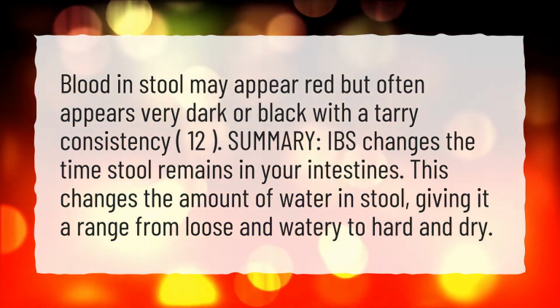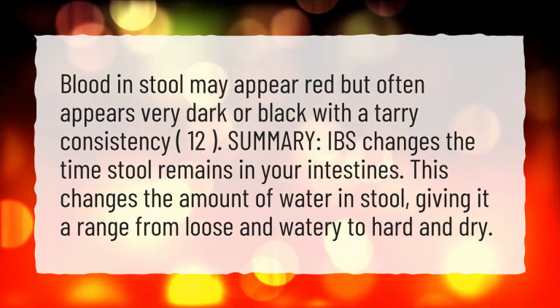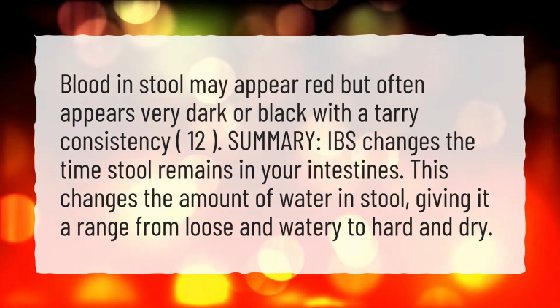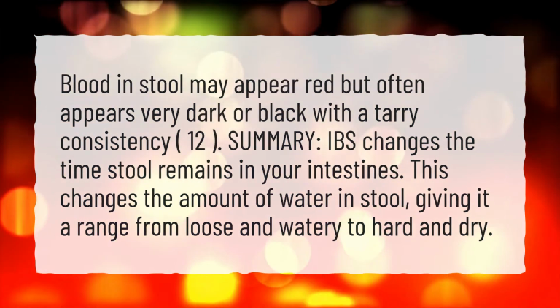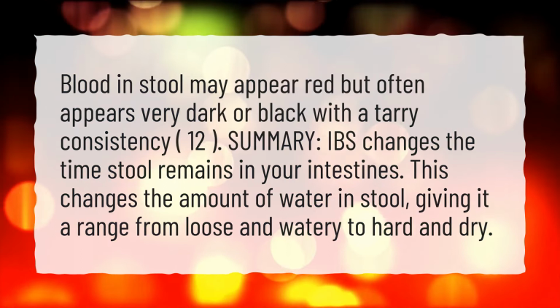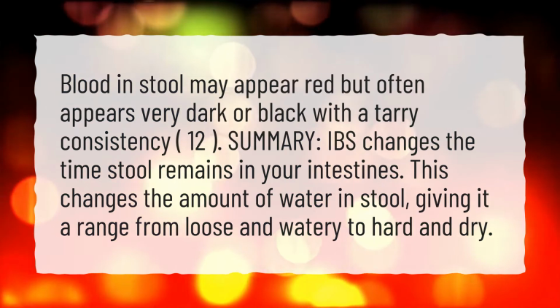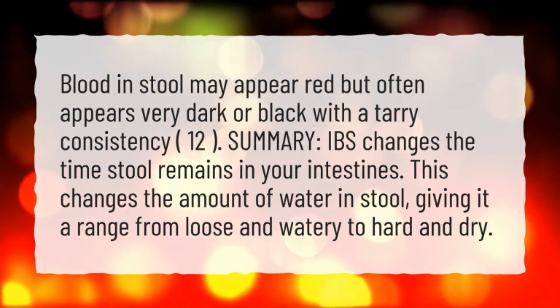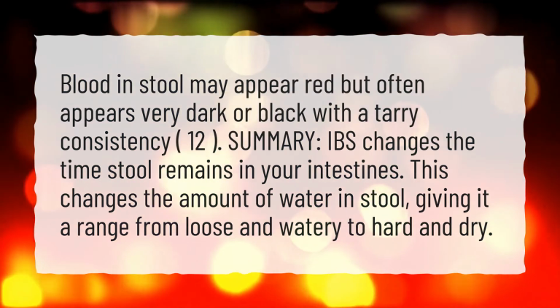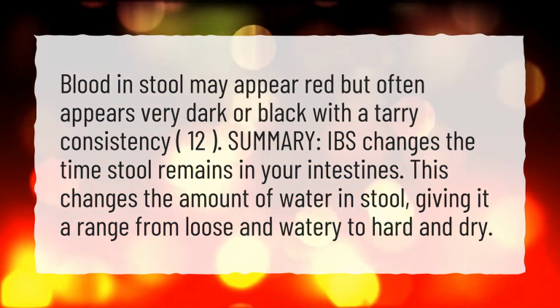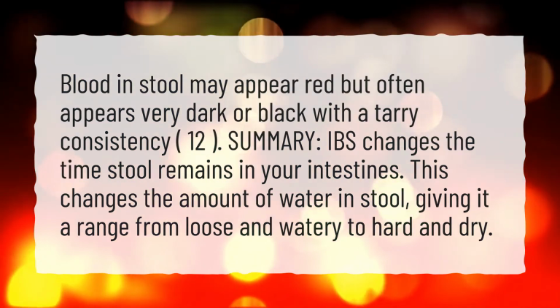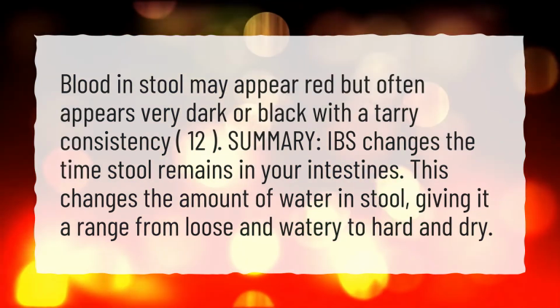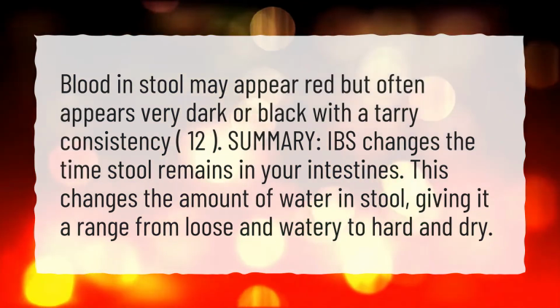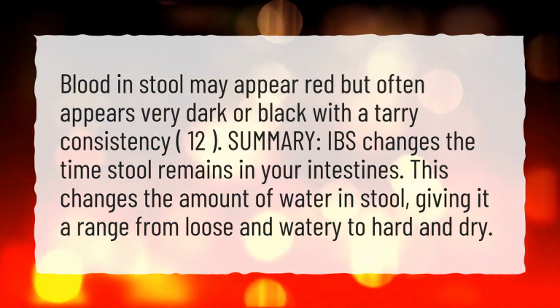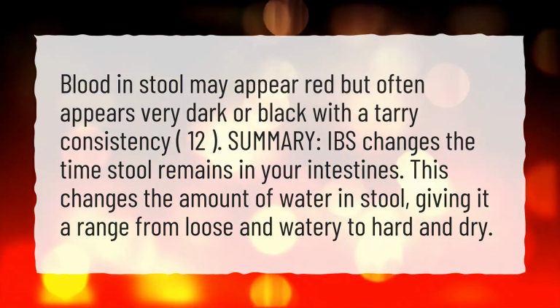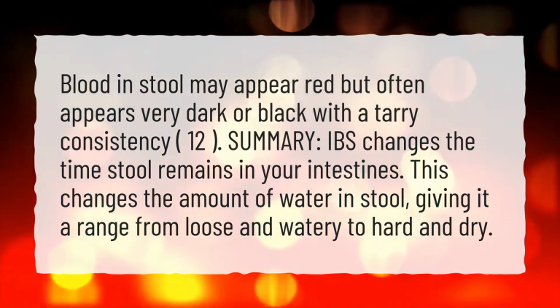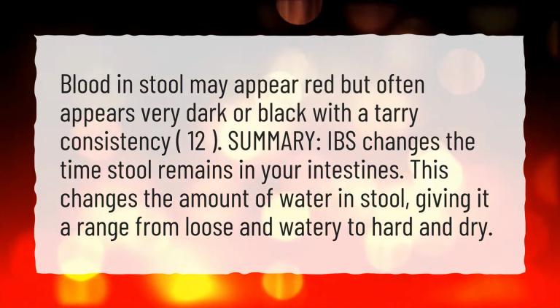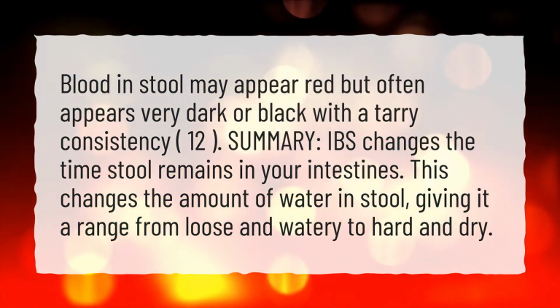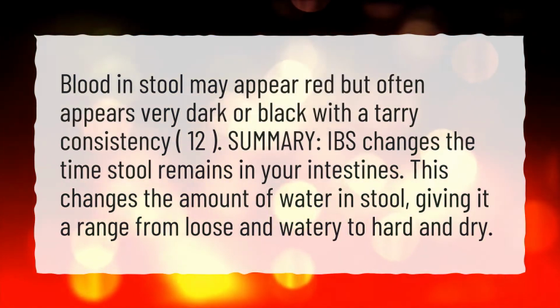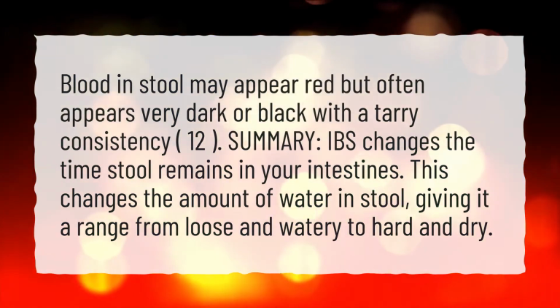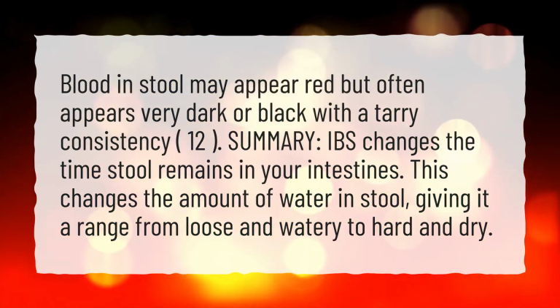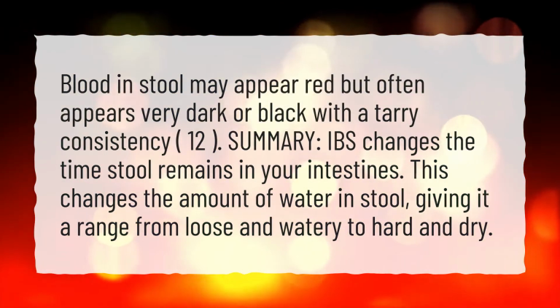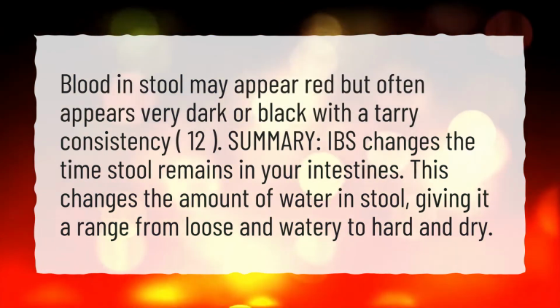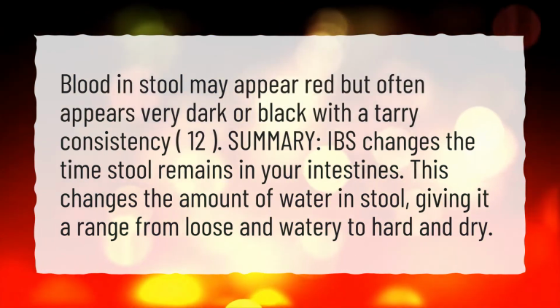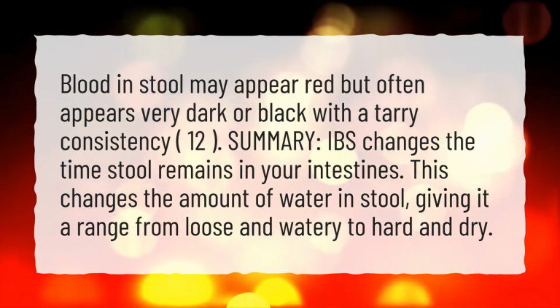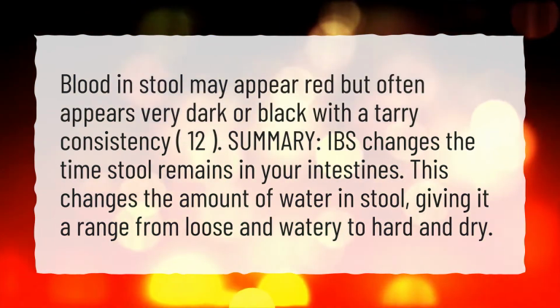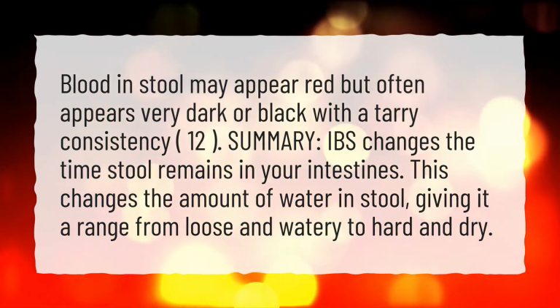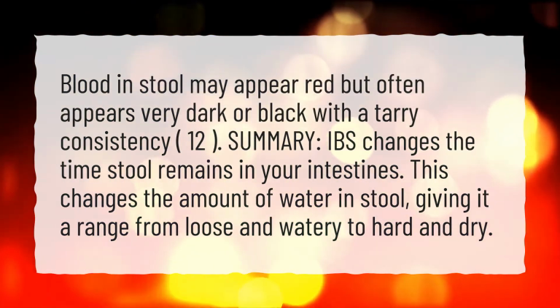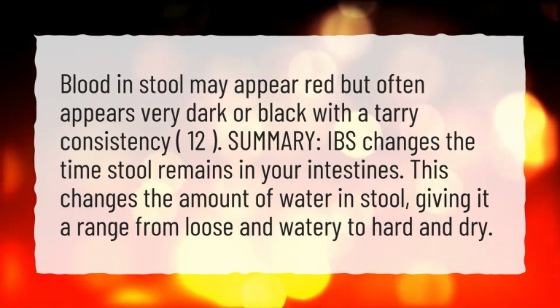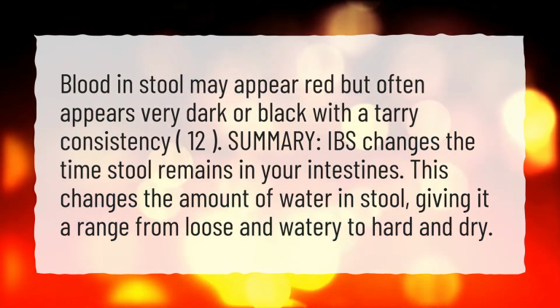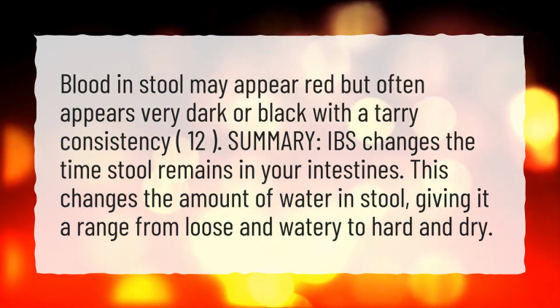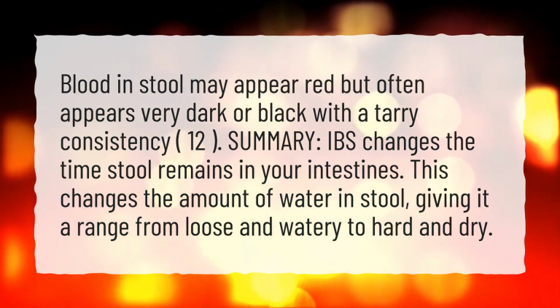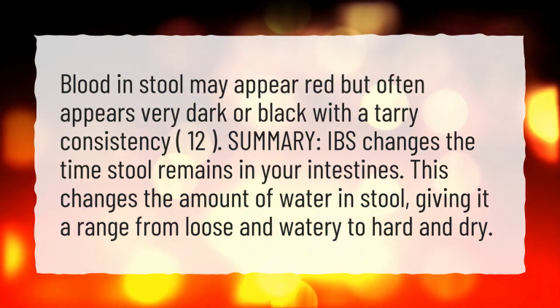What does bulky stool look like? IBS changes the amount of water in stool, giving it a range from loose and watery to hard and dry.